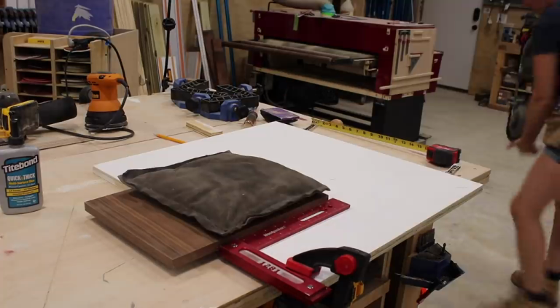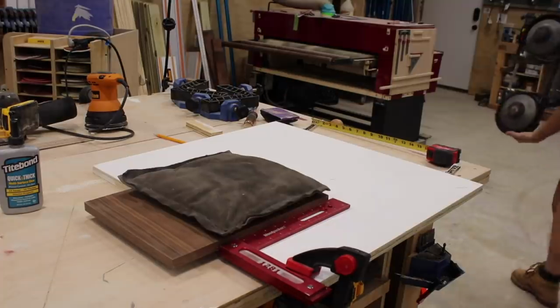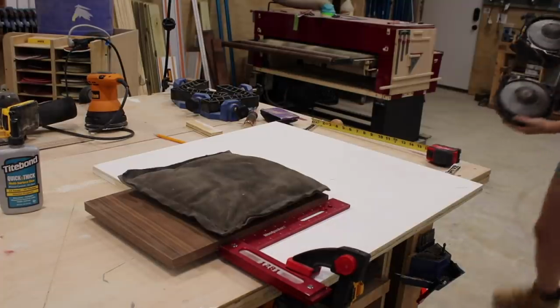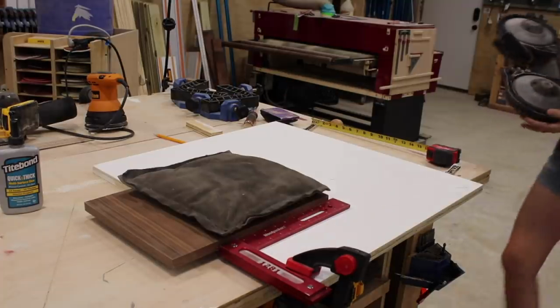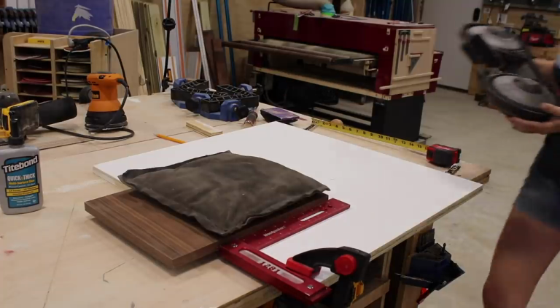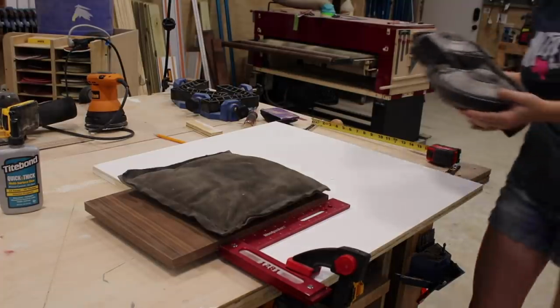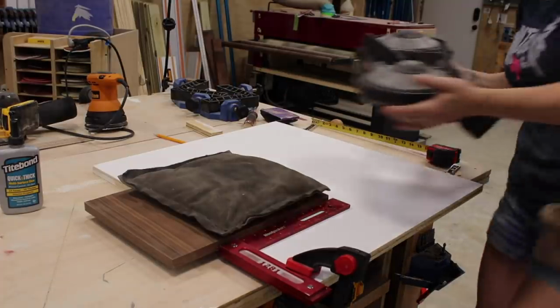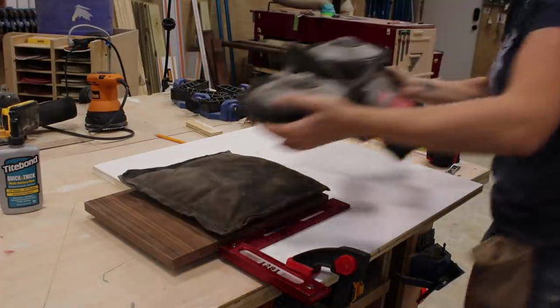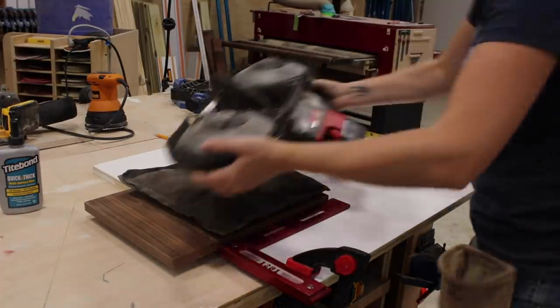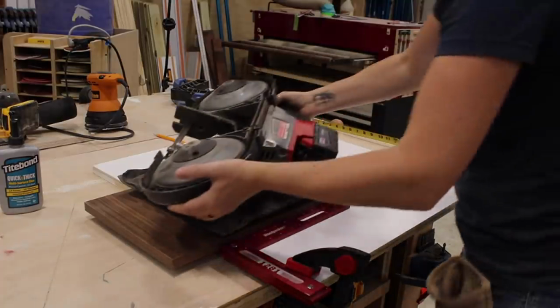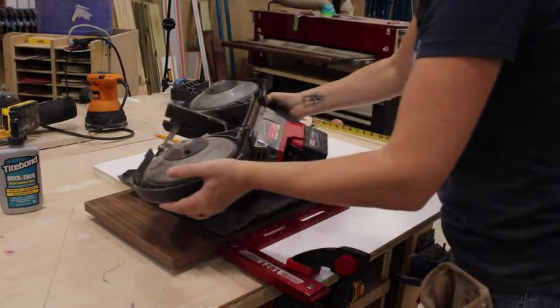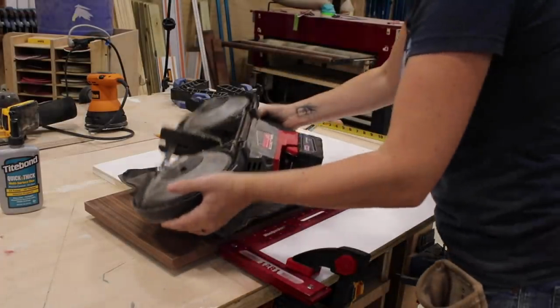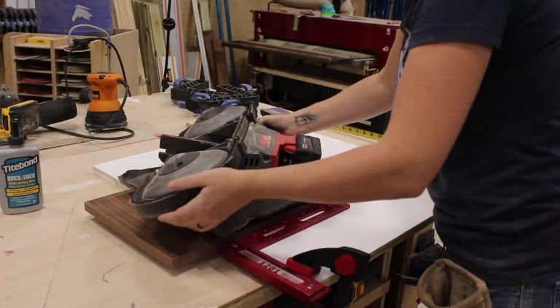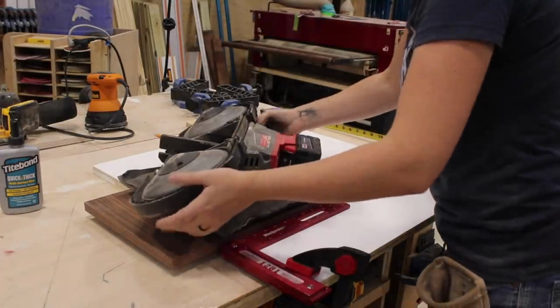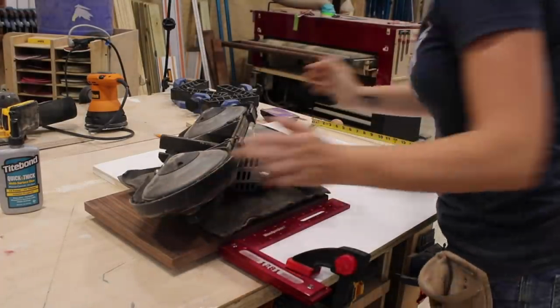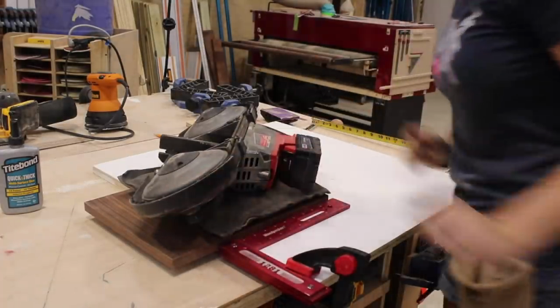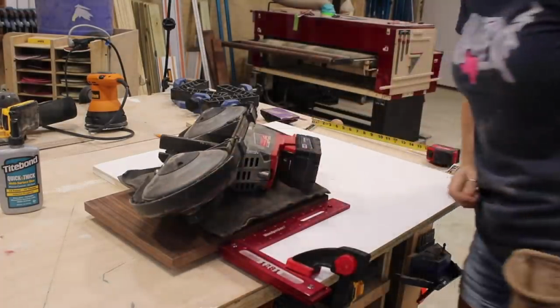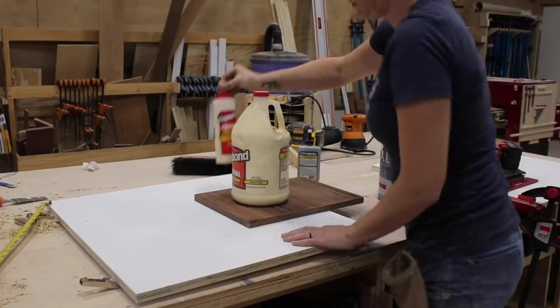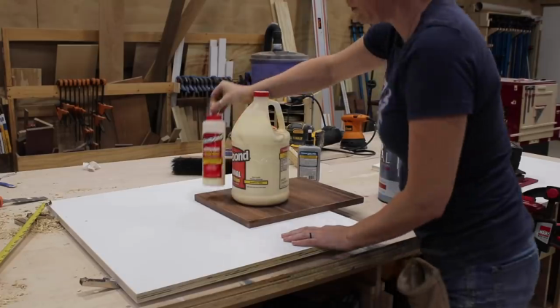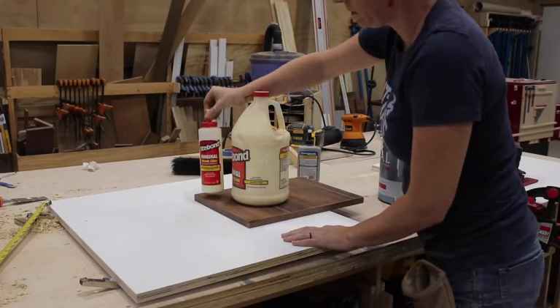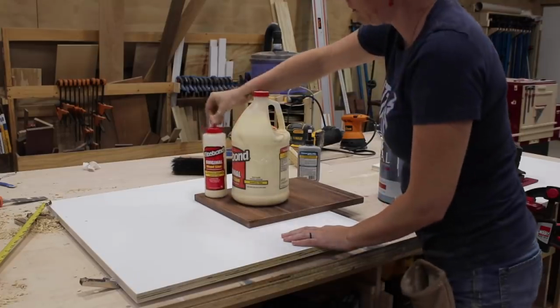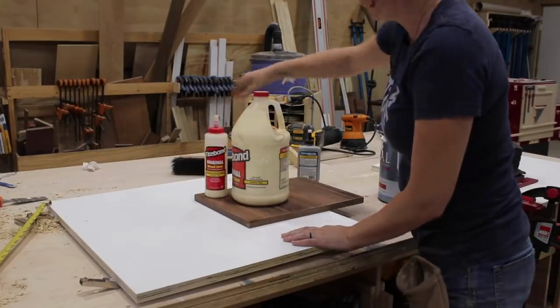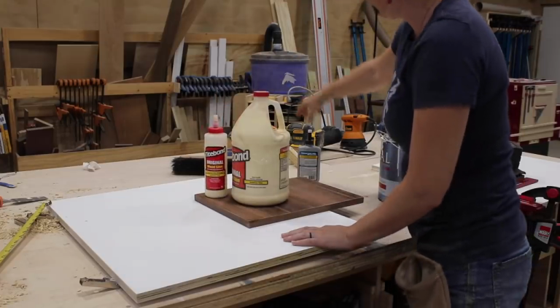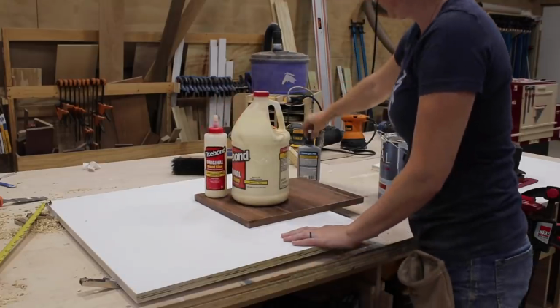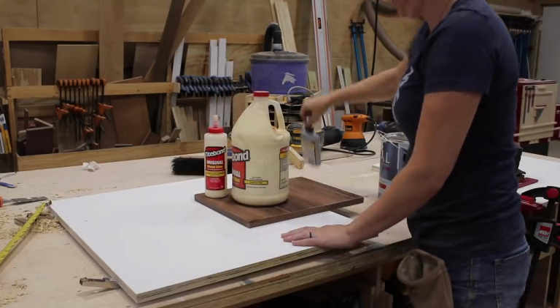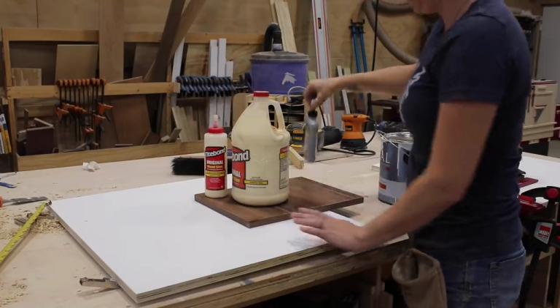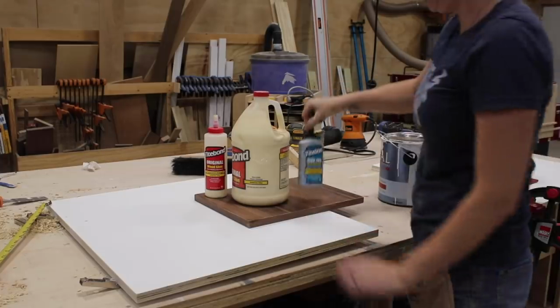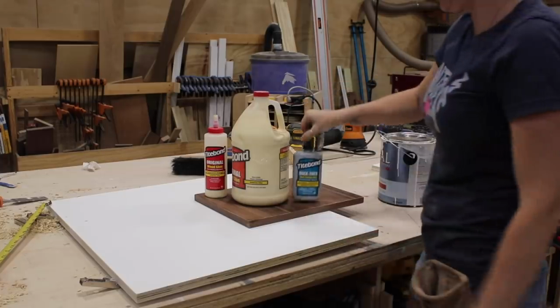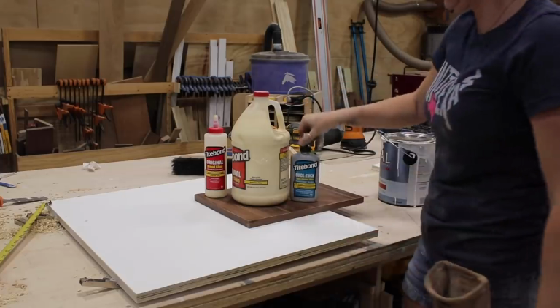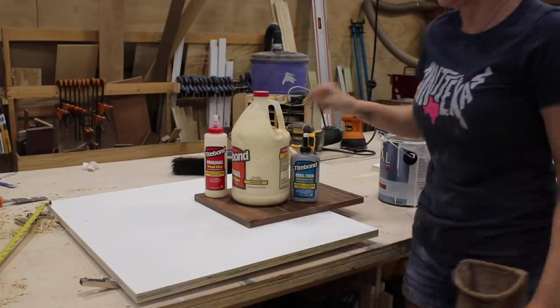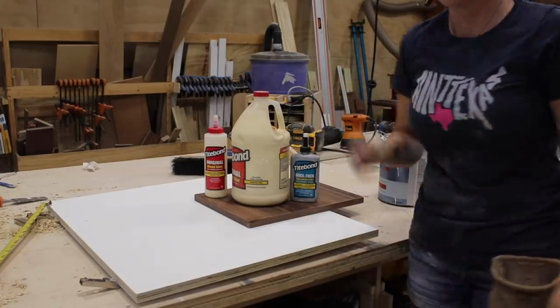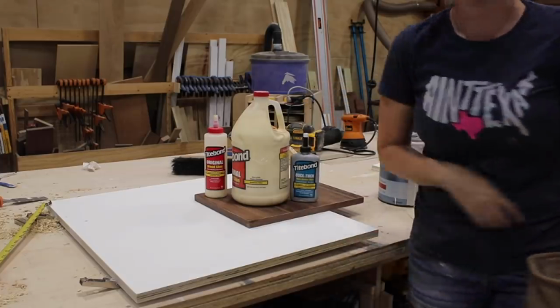To avoid using nails that would be seen, I weighted both handles down with just a few heavy-ish items in my shop.